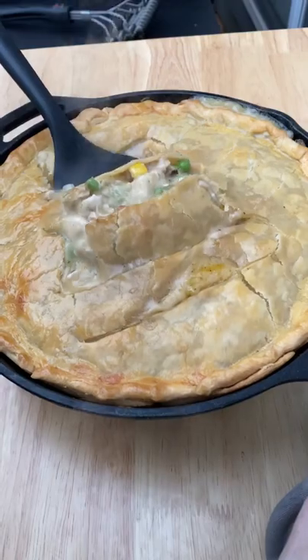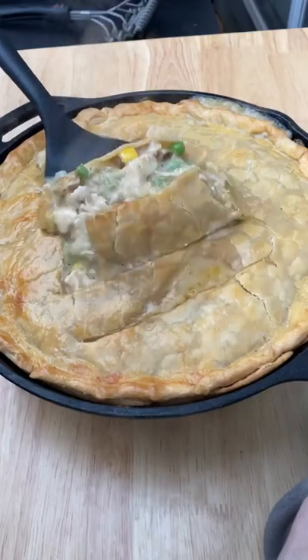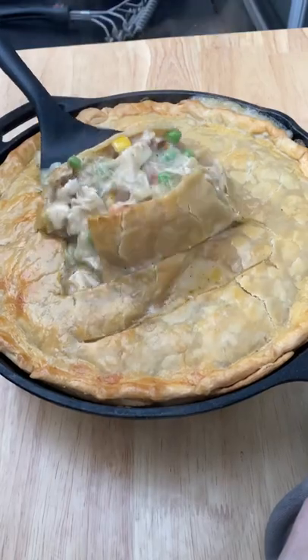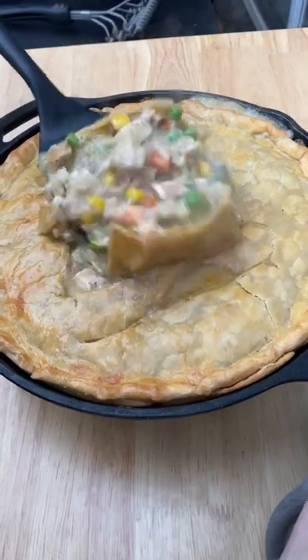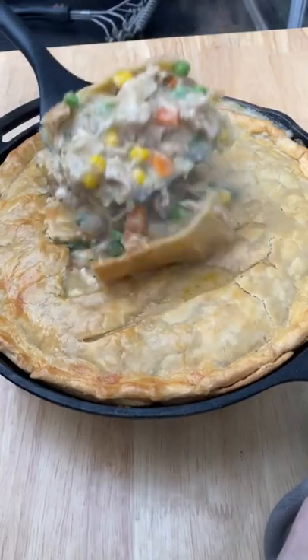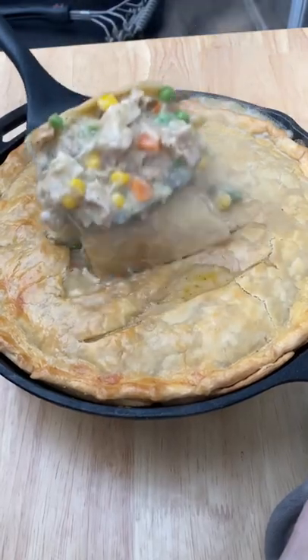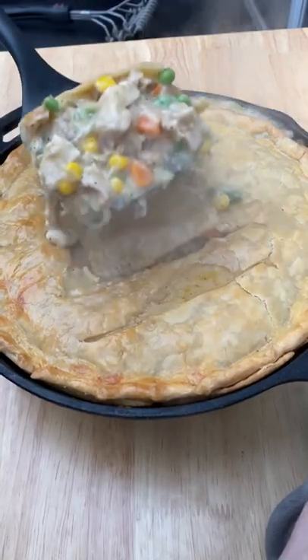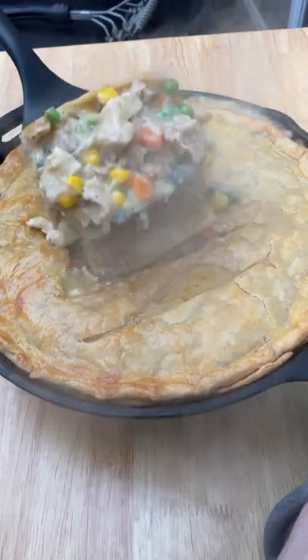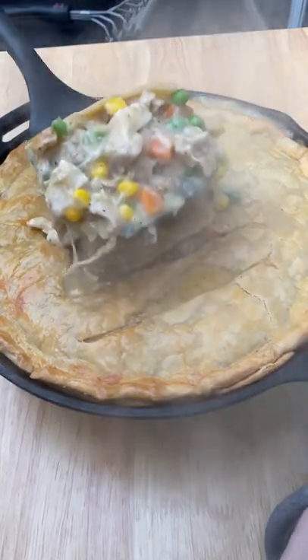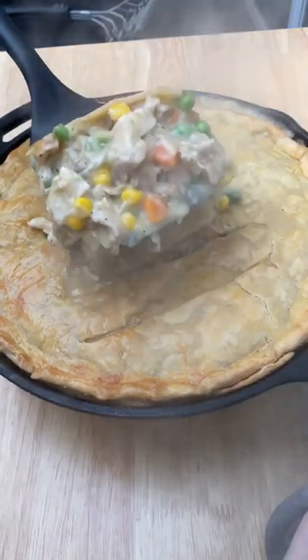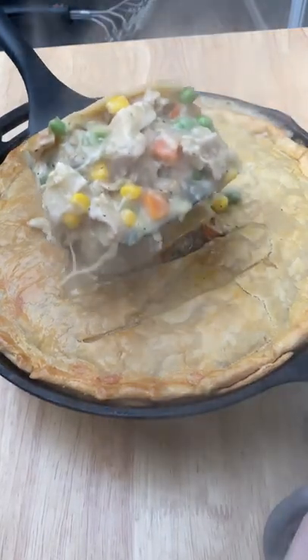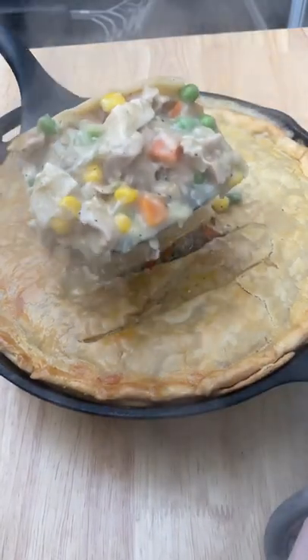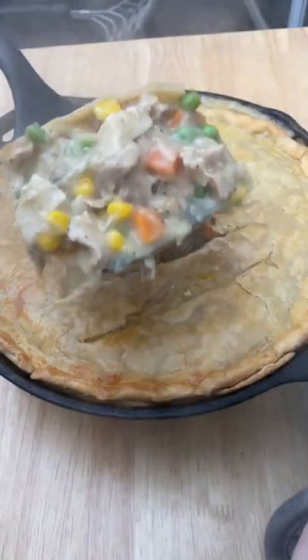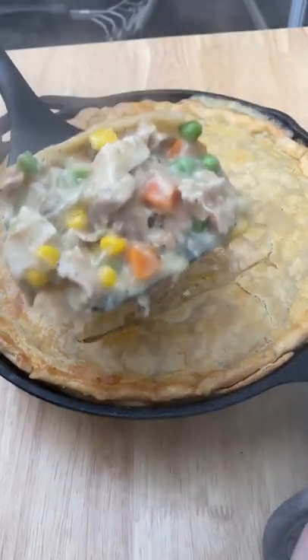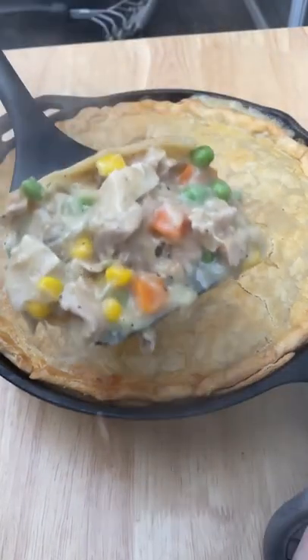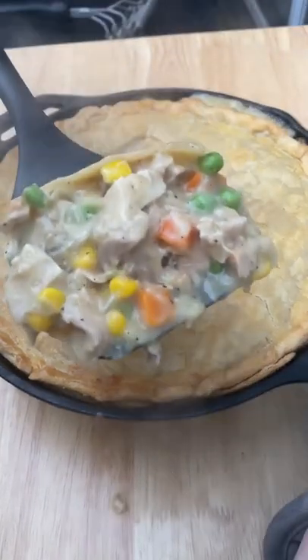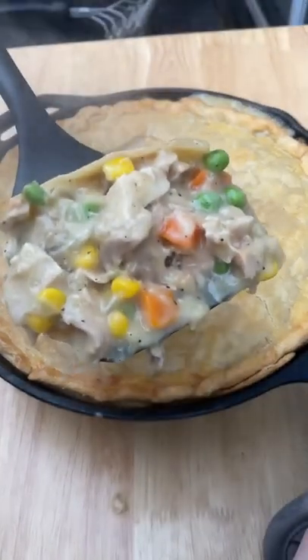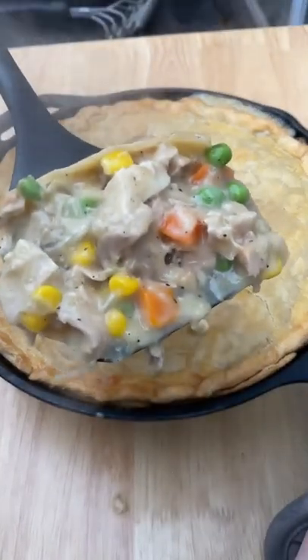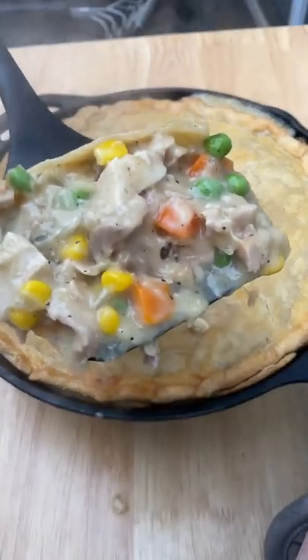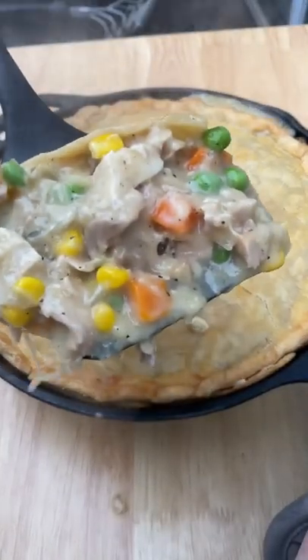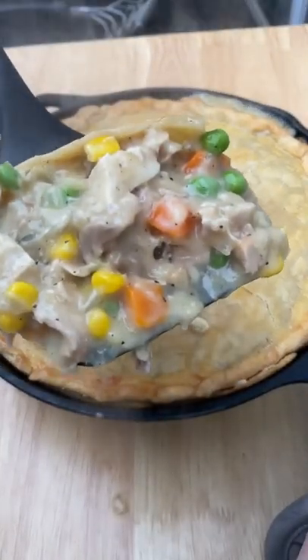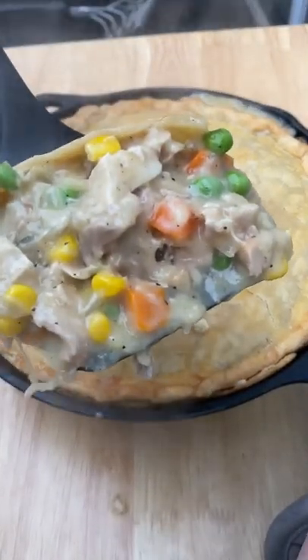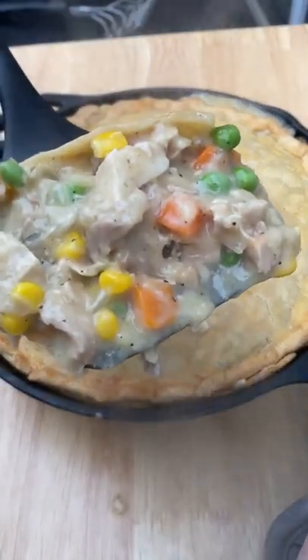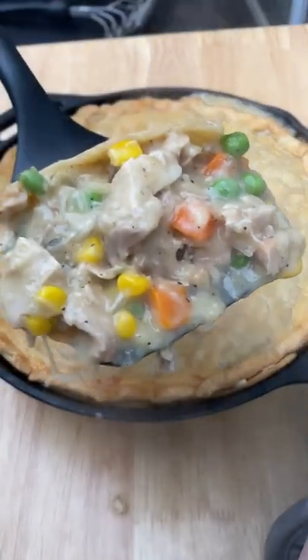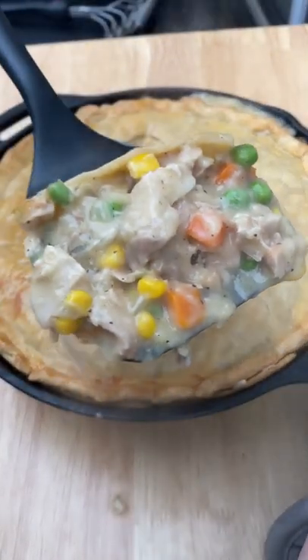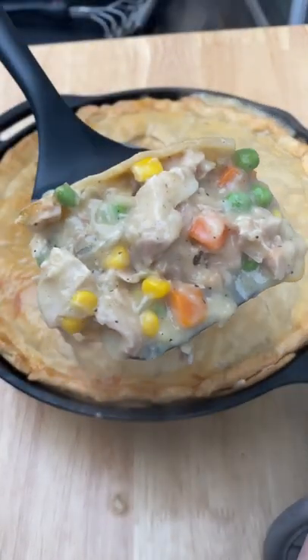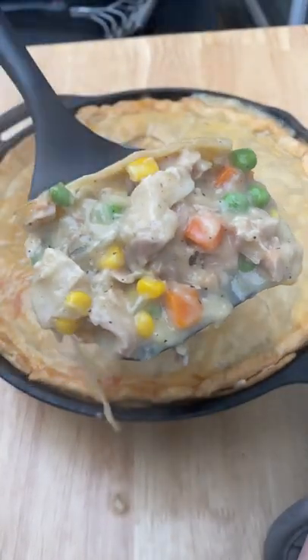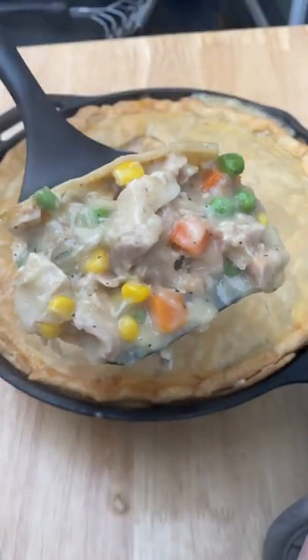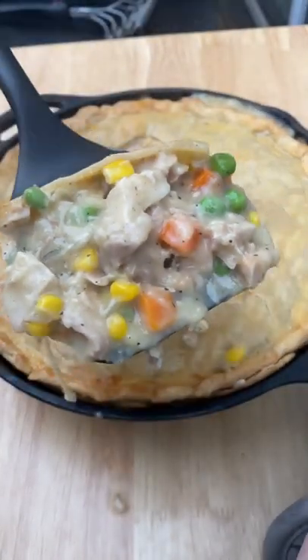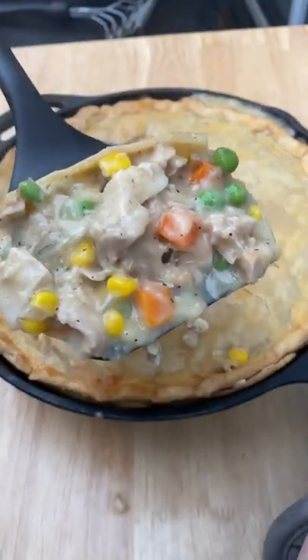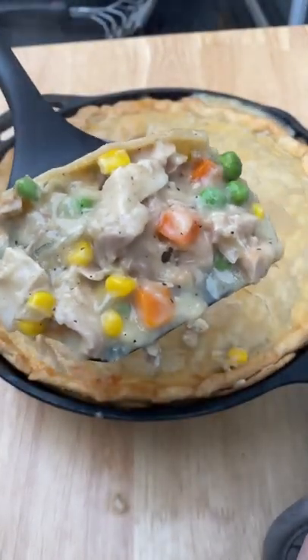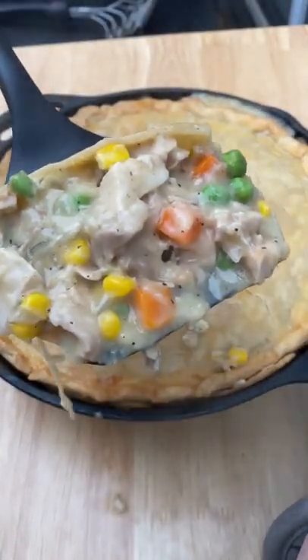Snow in Georgia and leftover chicken in a sick house calls for chicken pot pie. Here's my recipe.